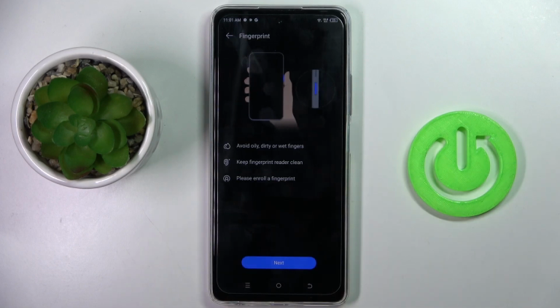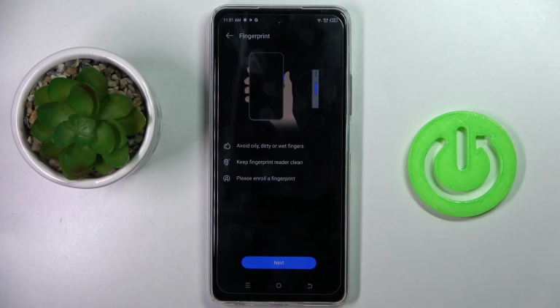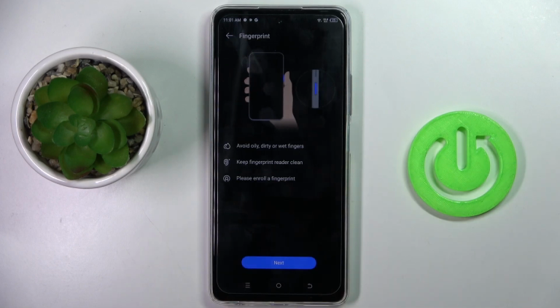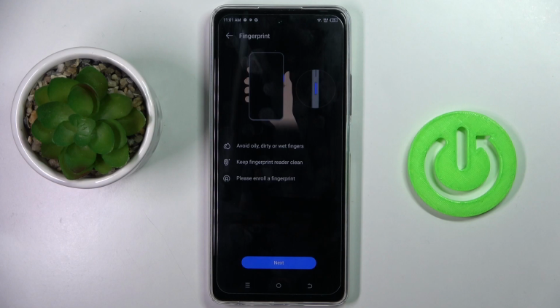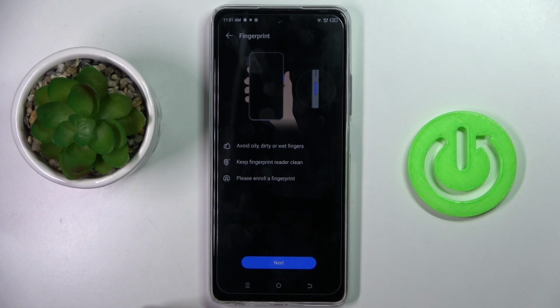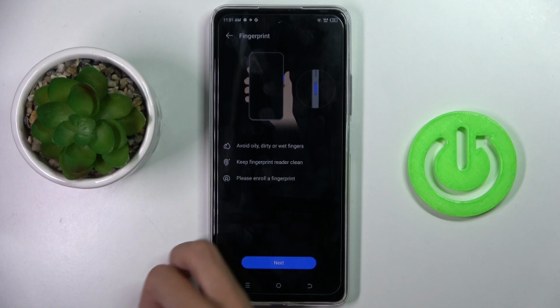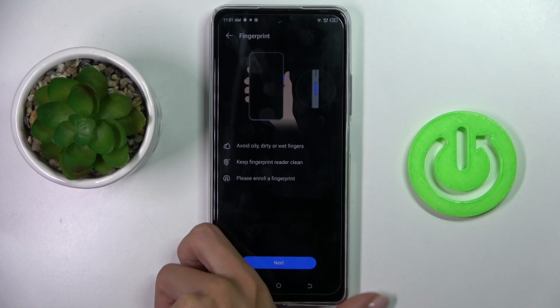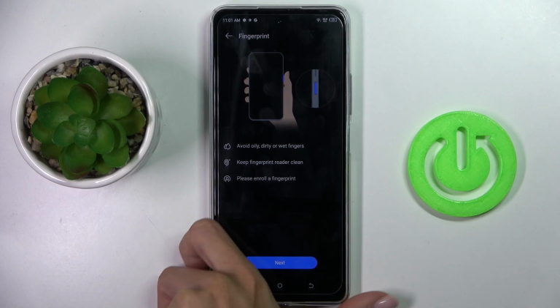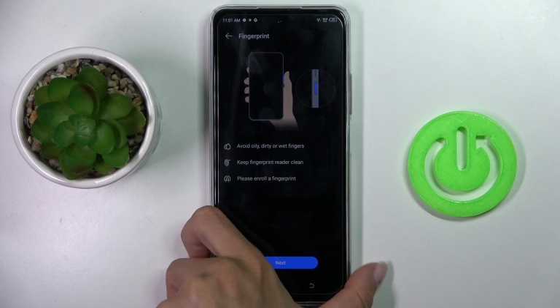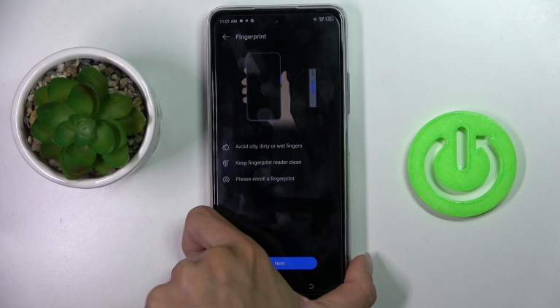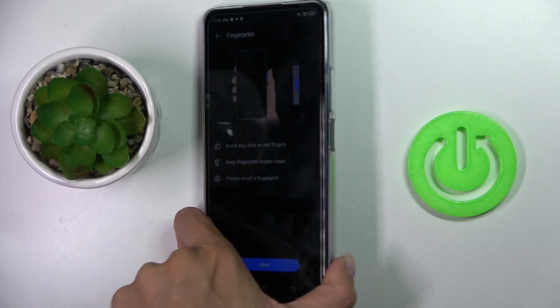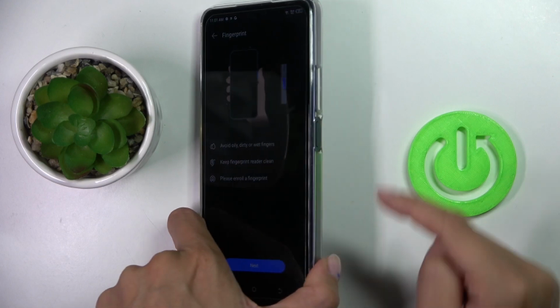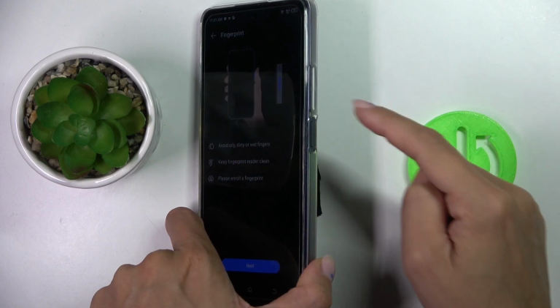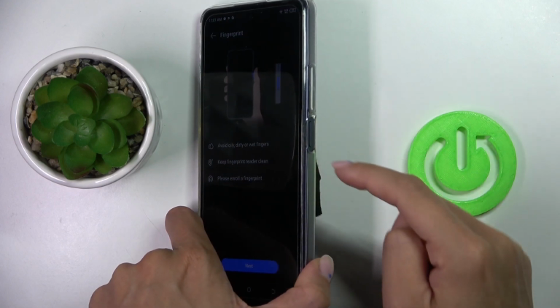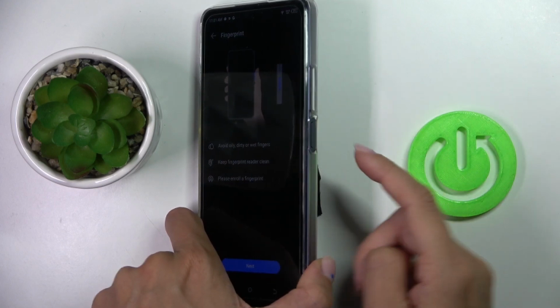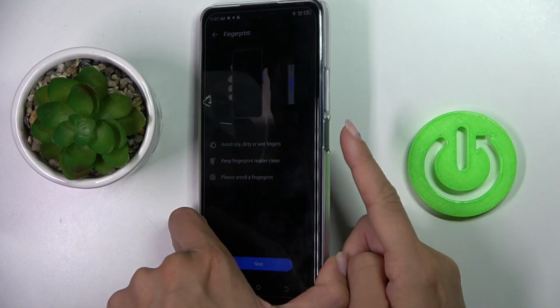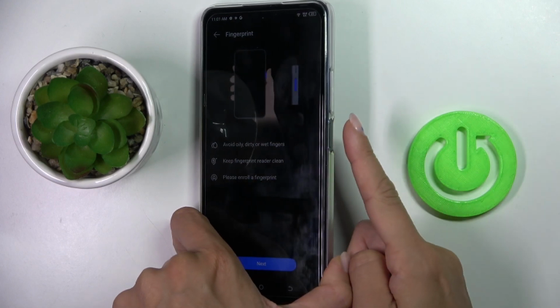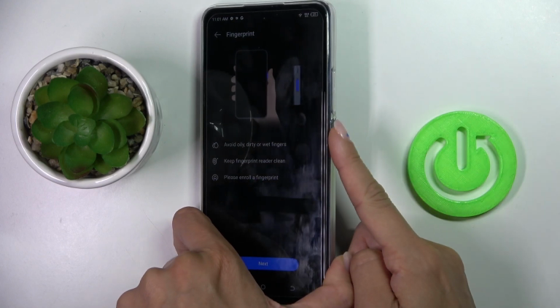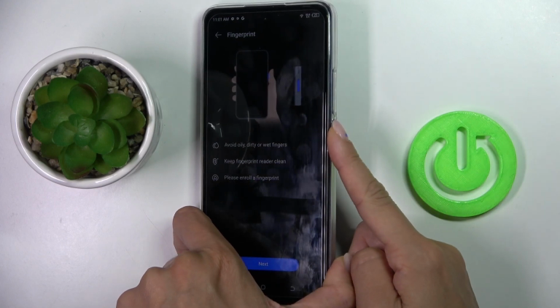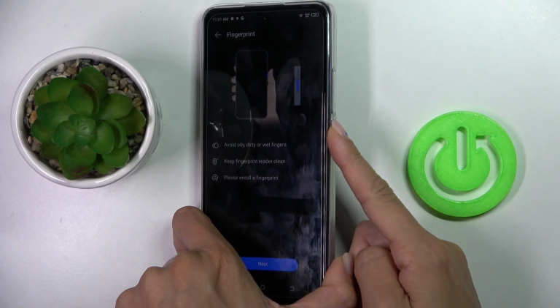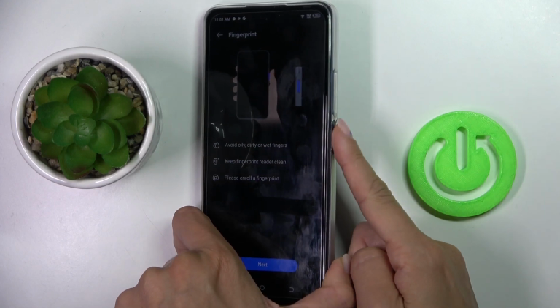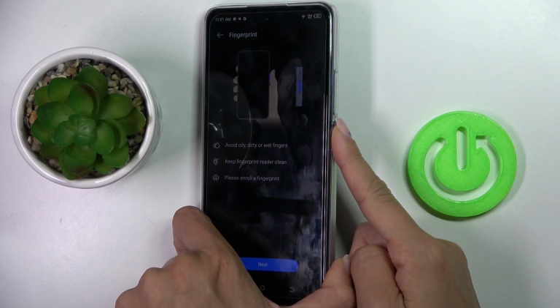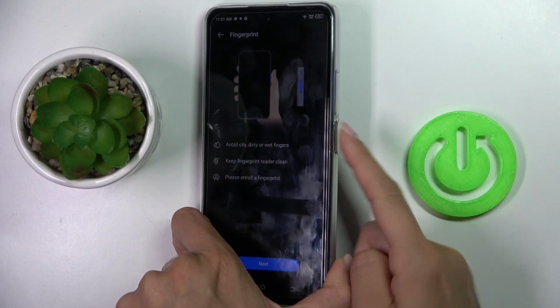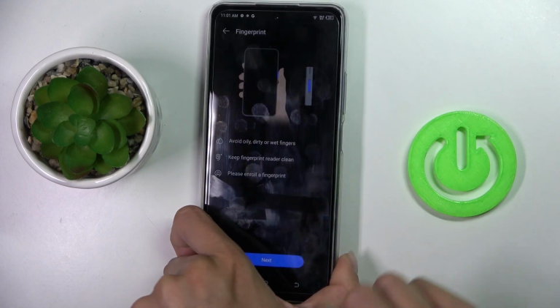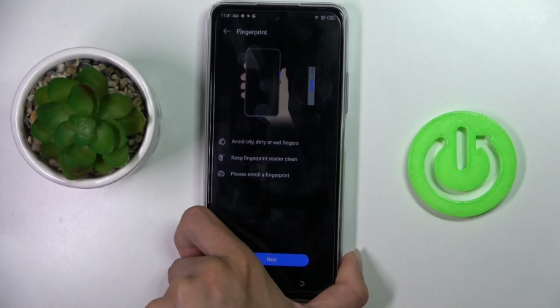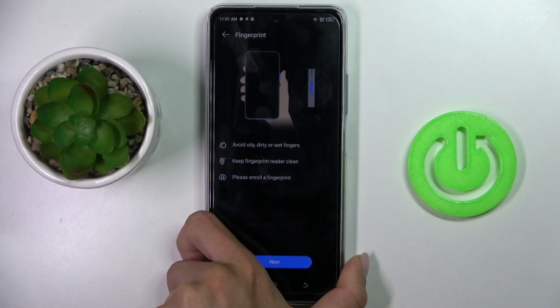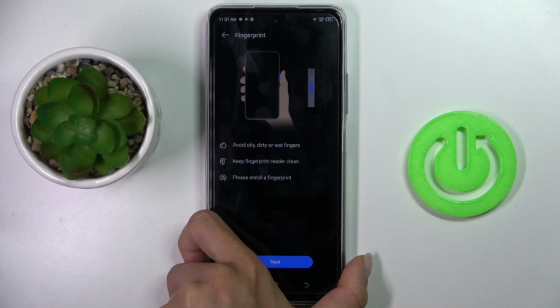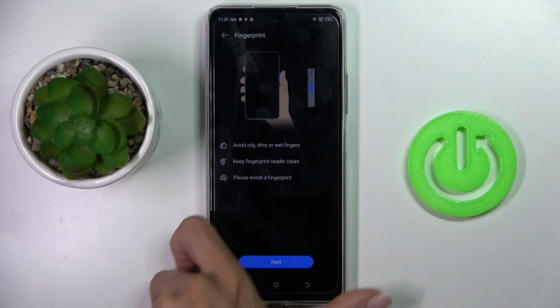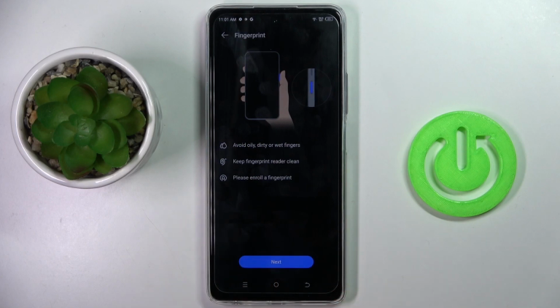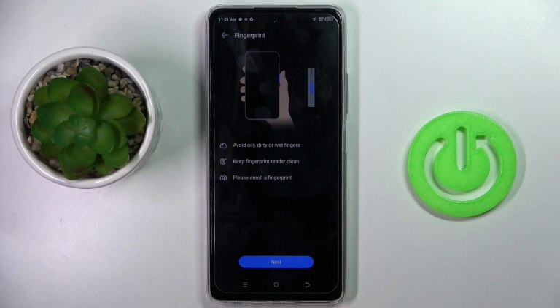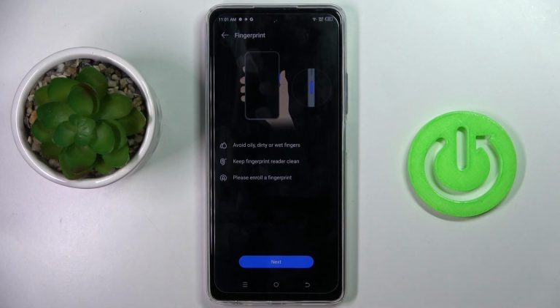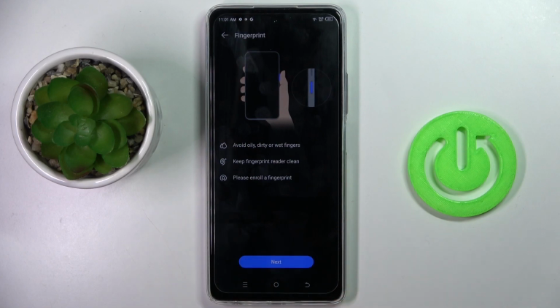As you can see, your fingerprint sensor is located on your power button, and all you have to do is keep tapping until it's fully added.